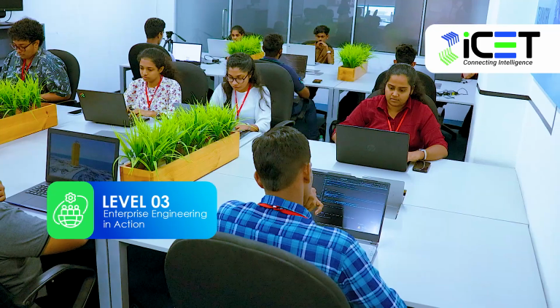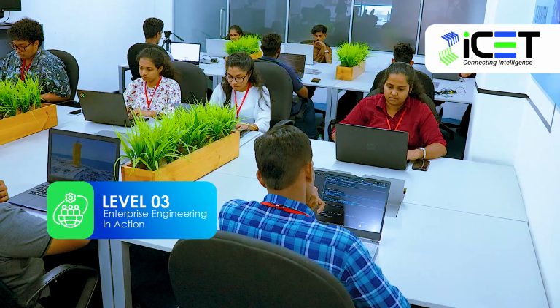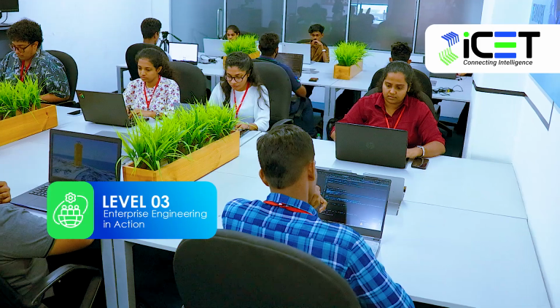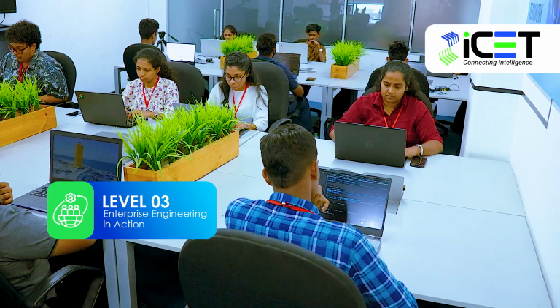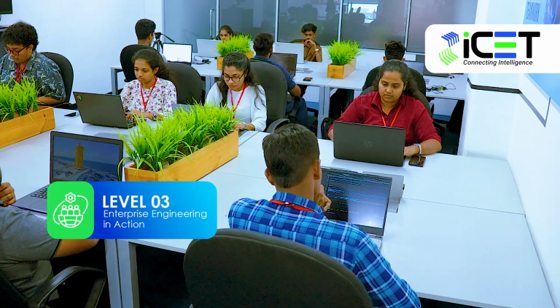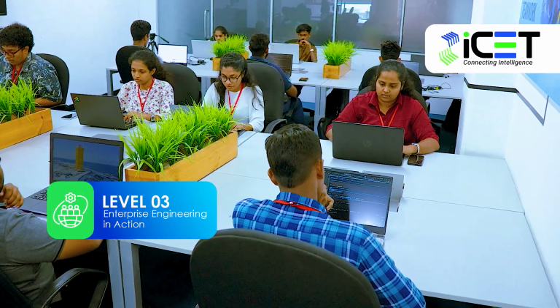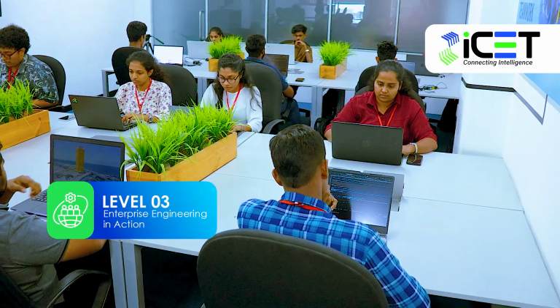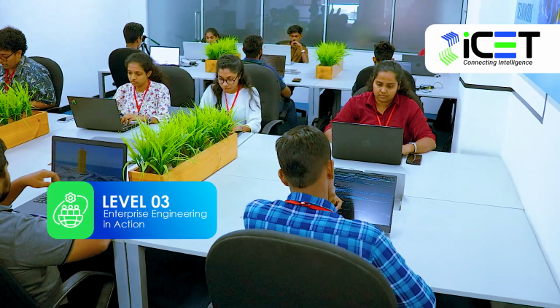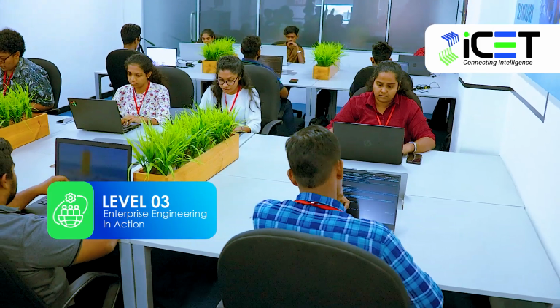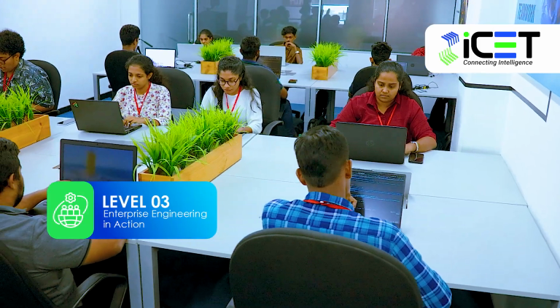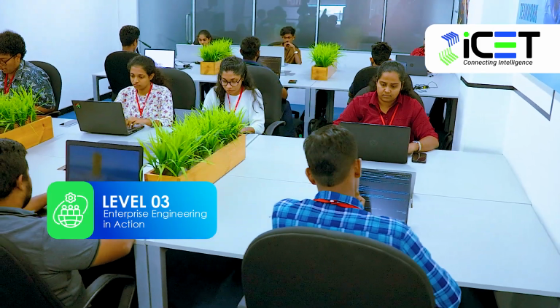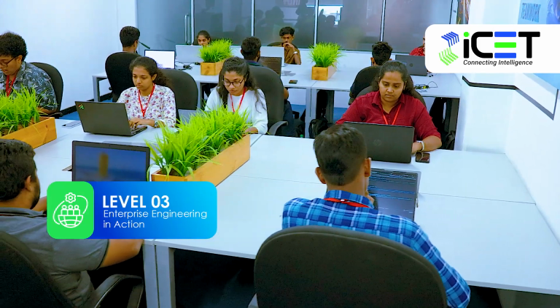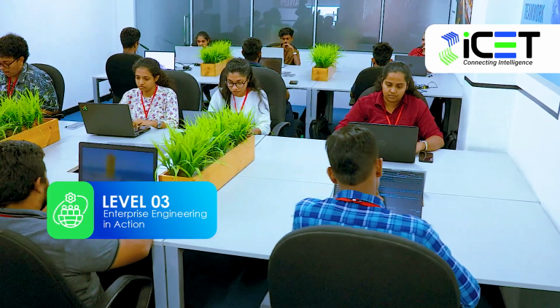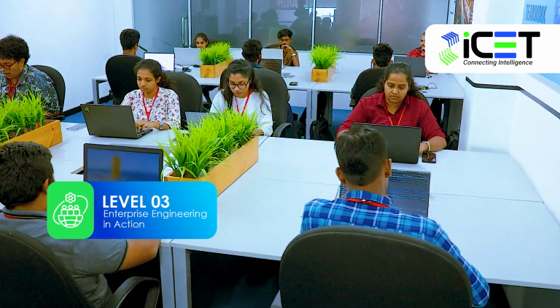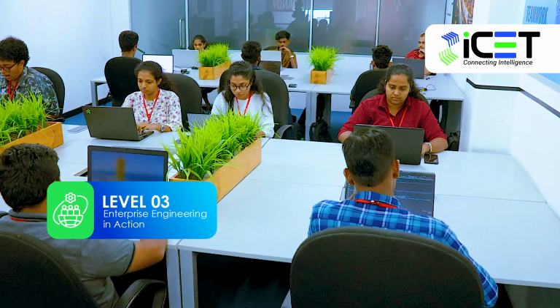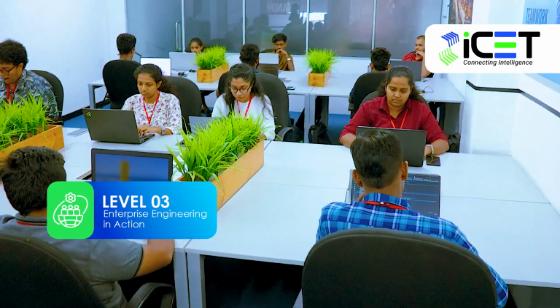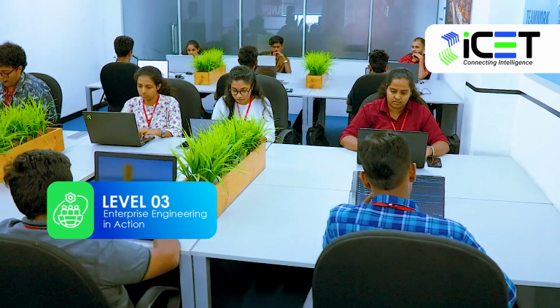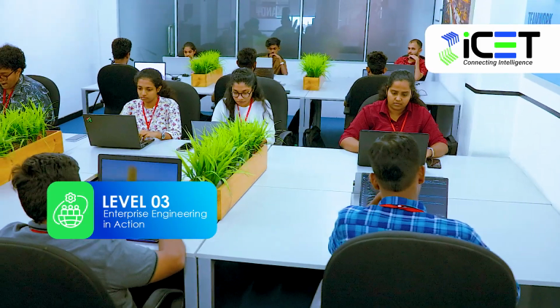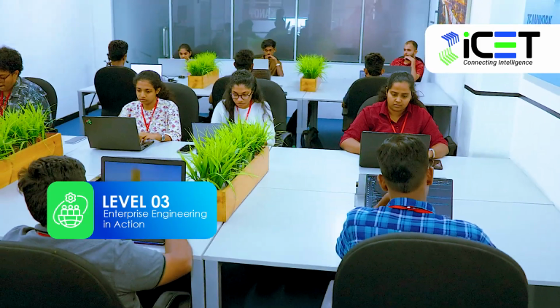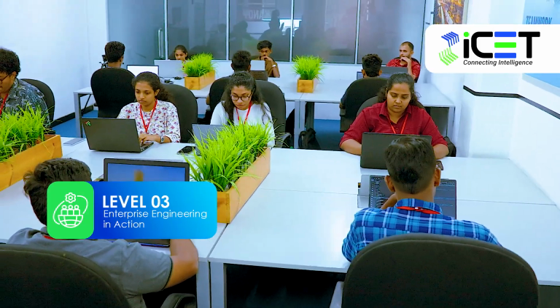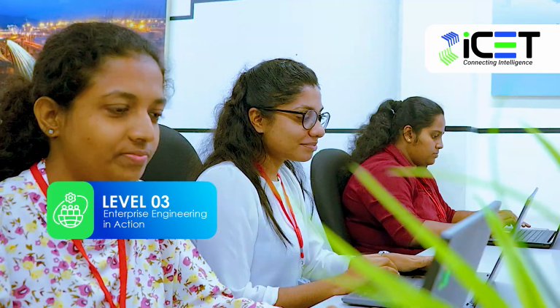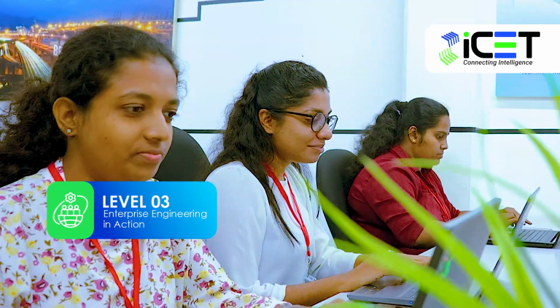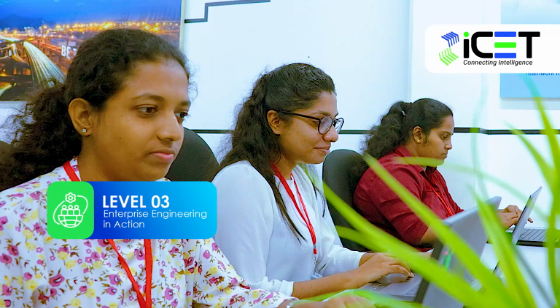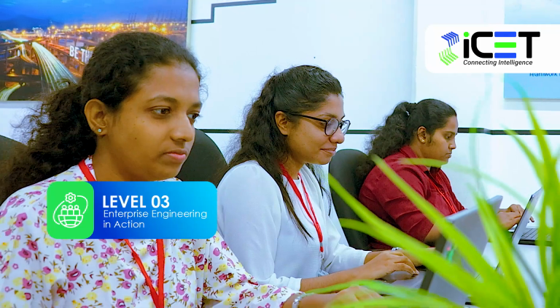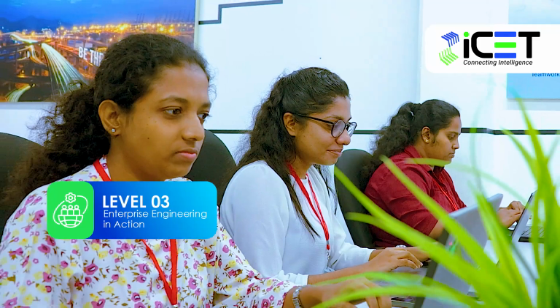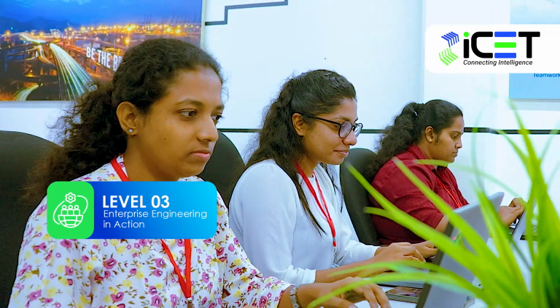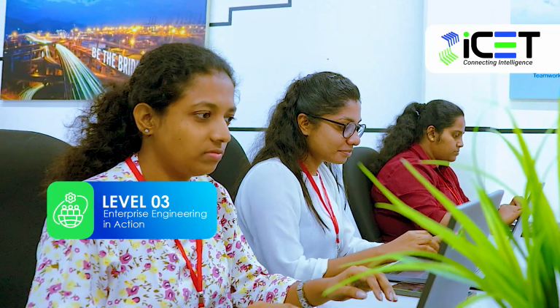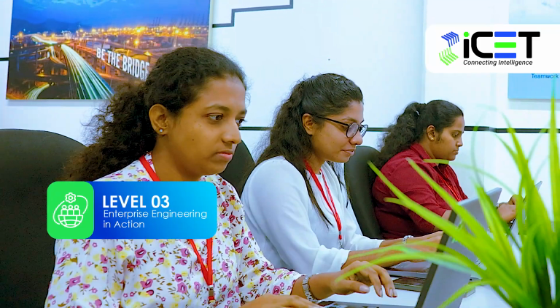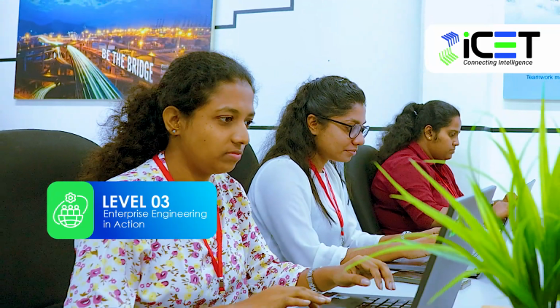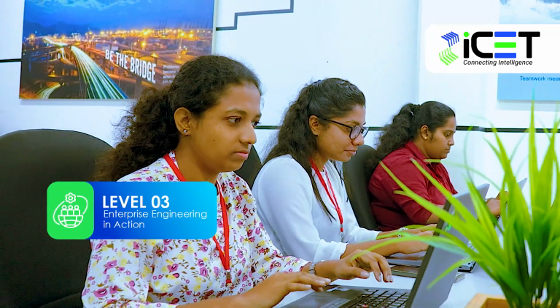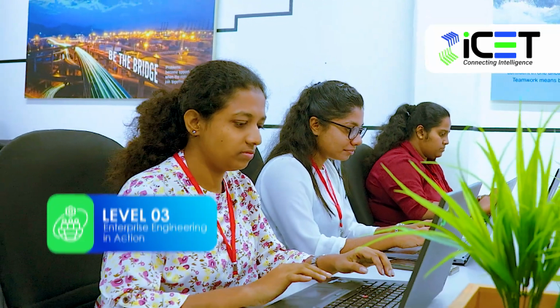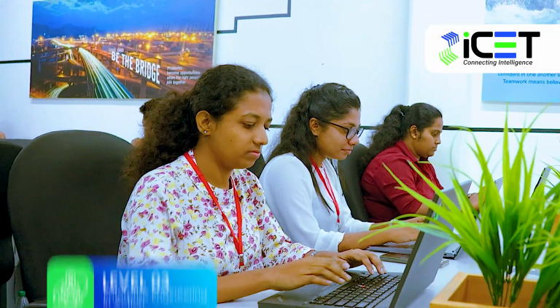After Level 3, you're eligible for our Industry Placement Program, where you gain hands-on experience by working with real clients and software companies.